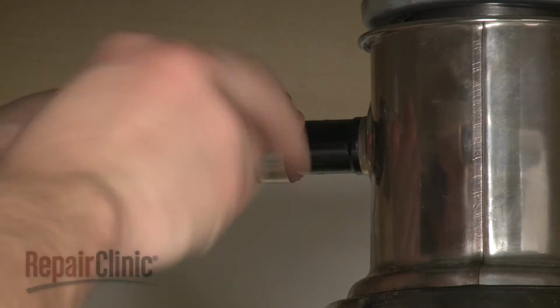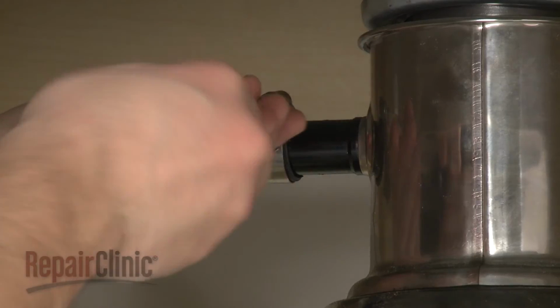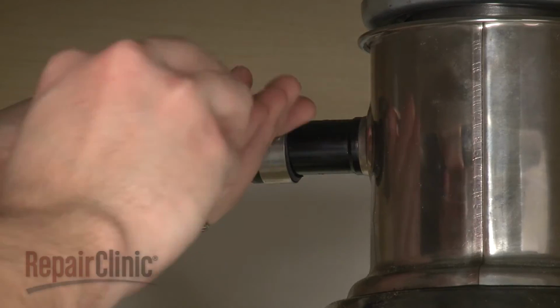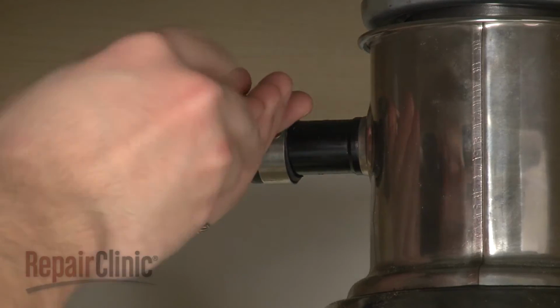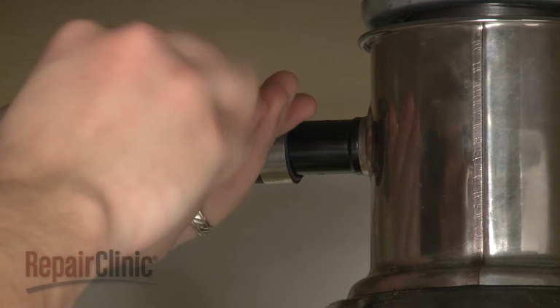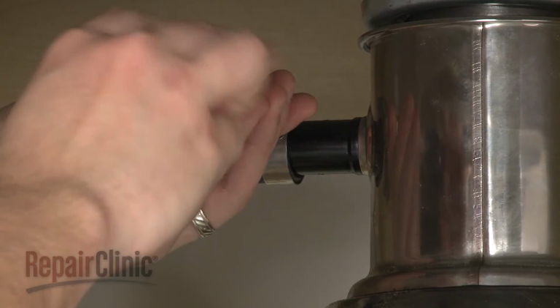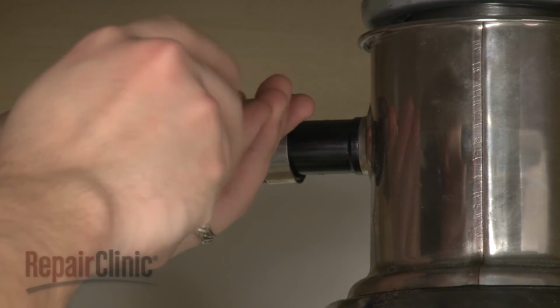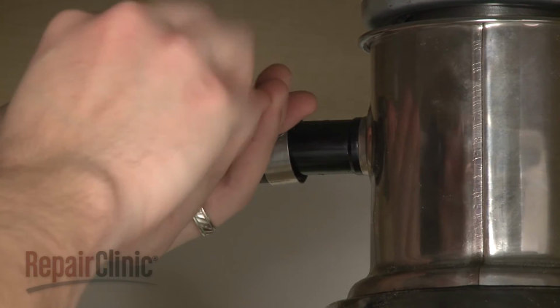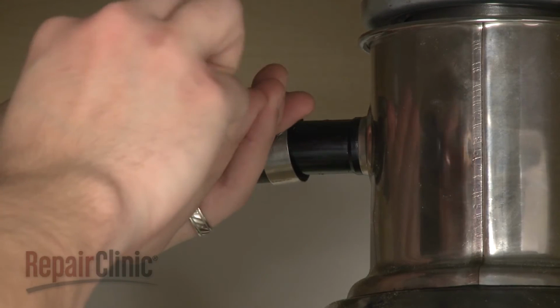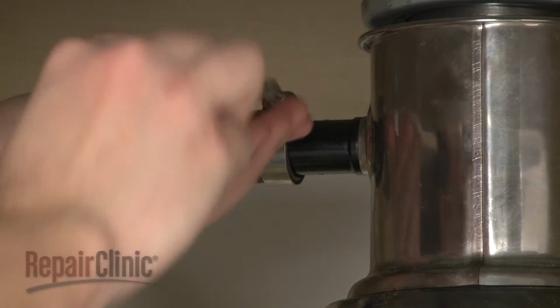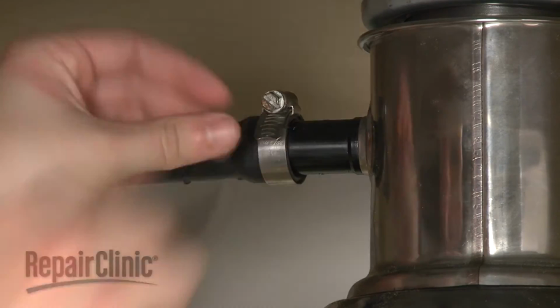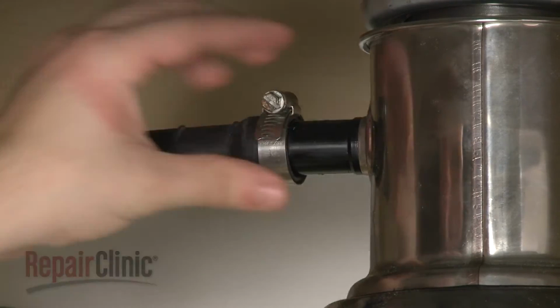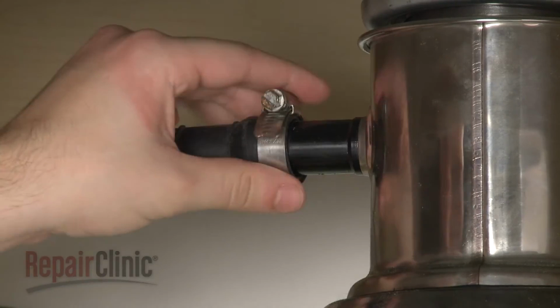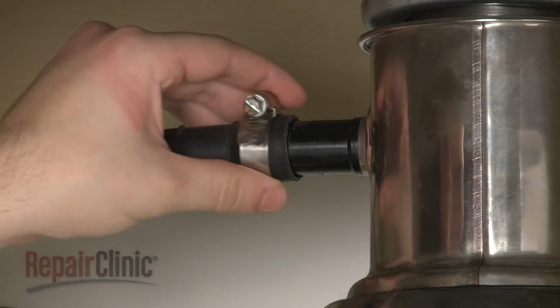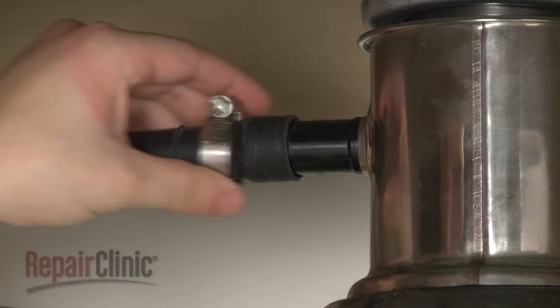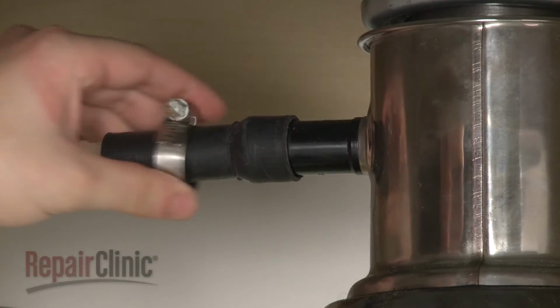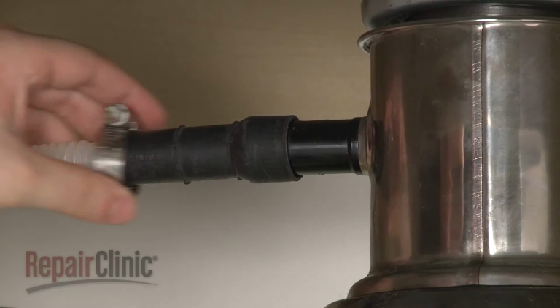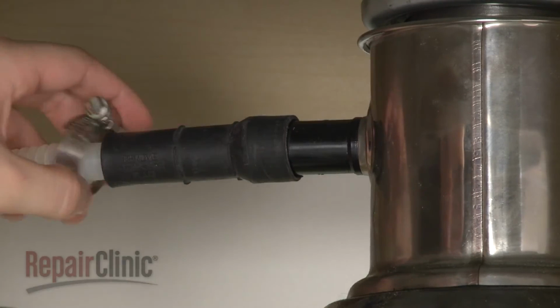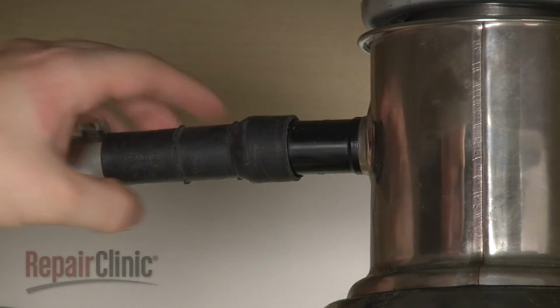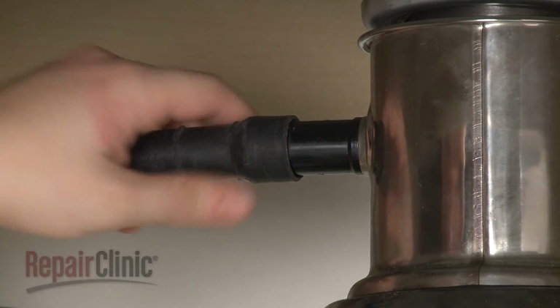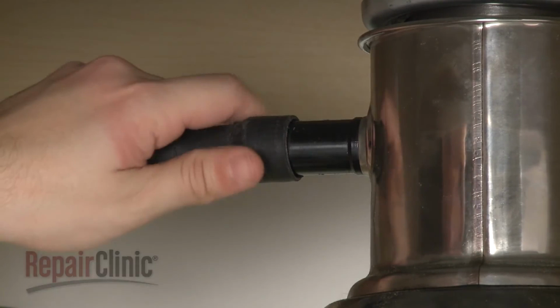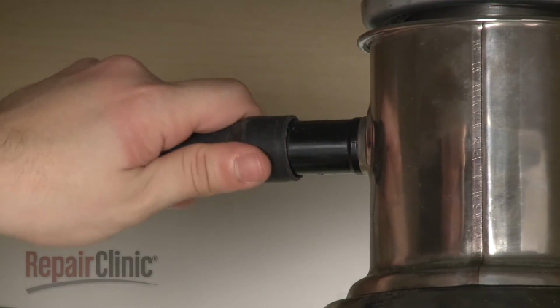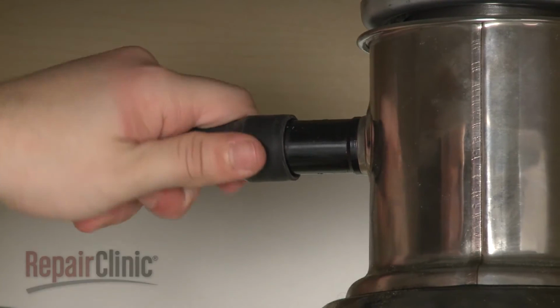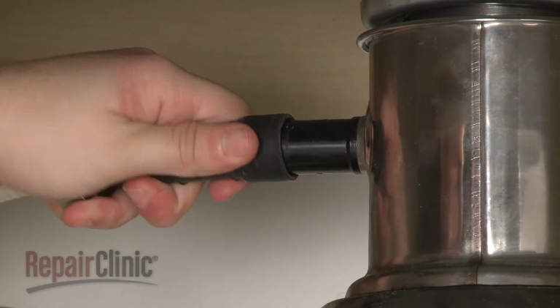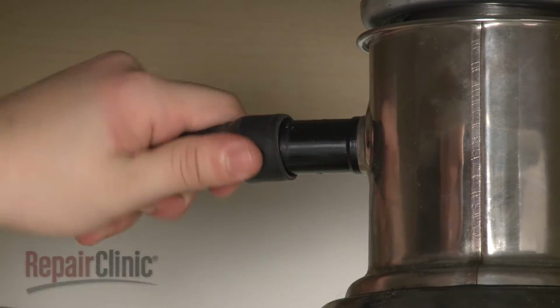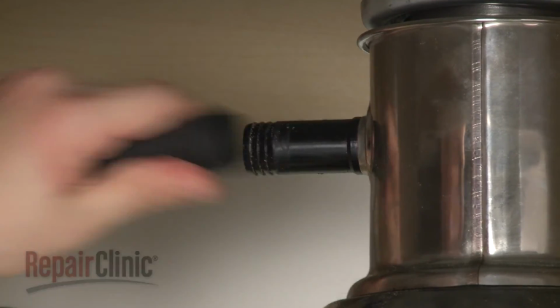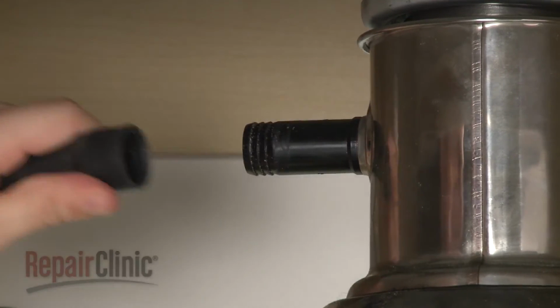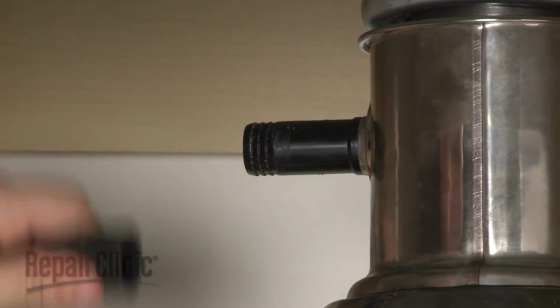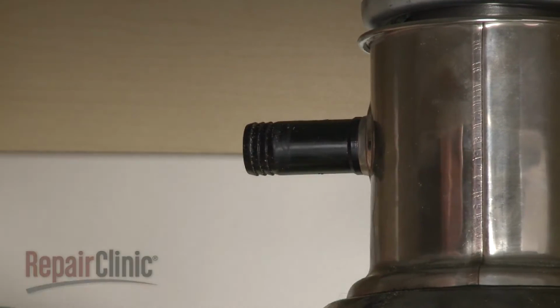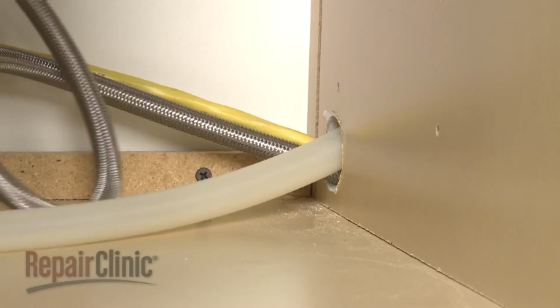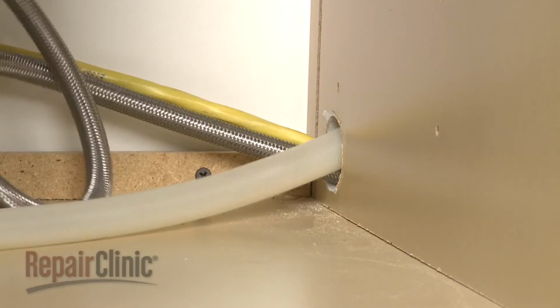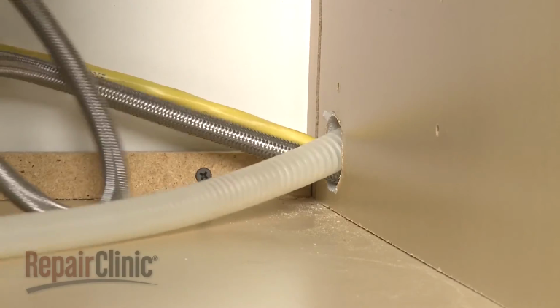Next, disconnect the drain hose from the sink or garbage disposer and feed it through the cabinet.